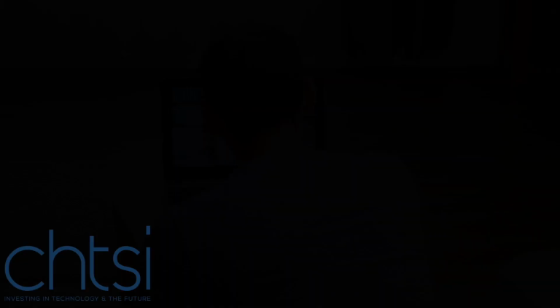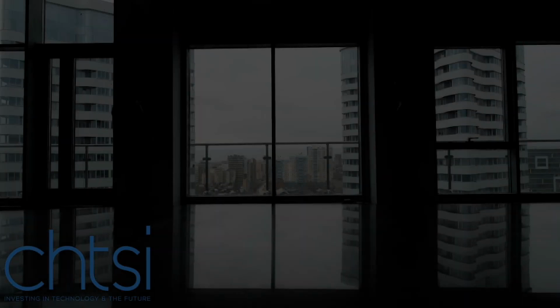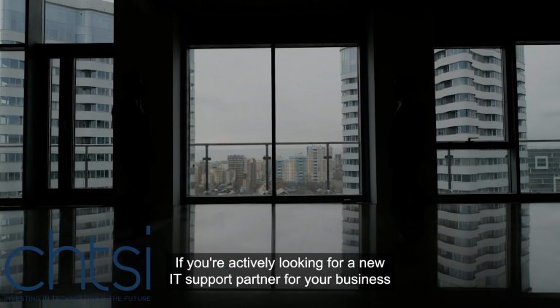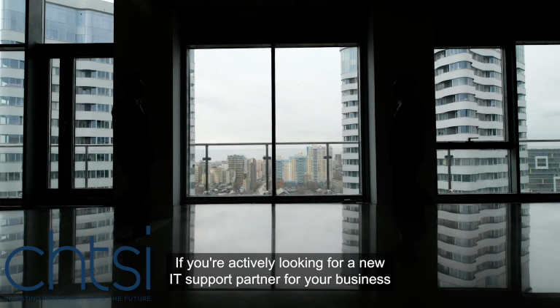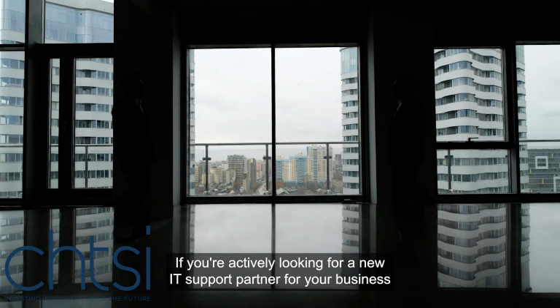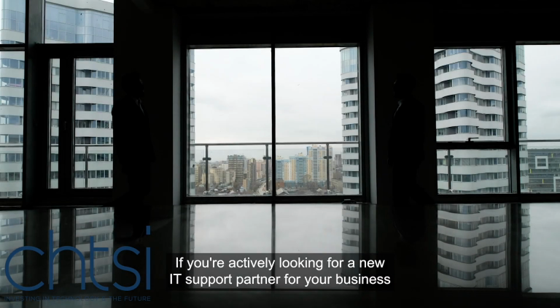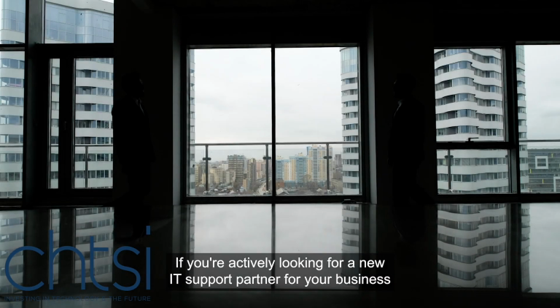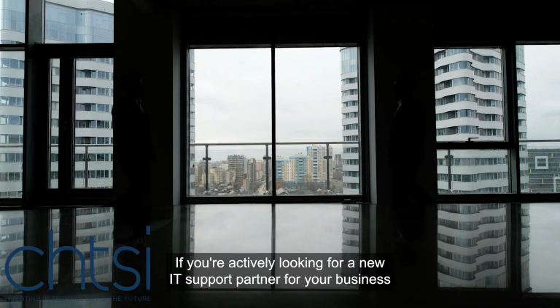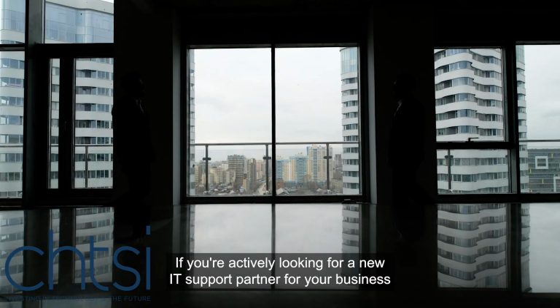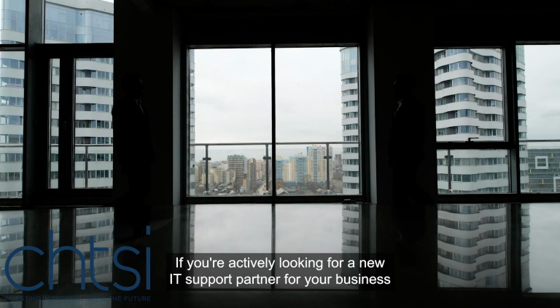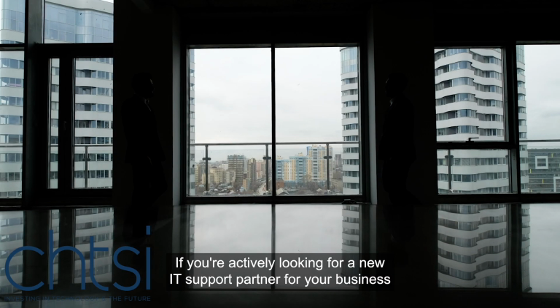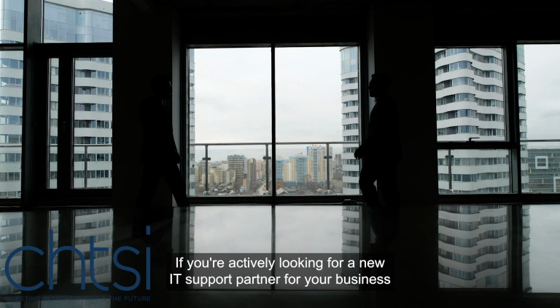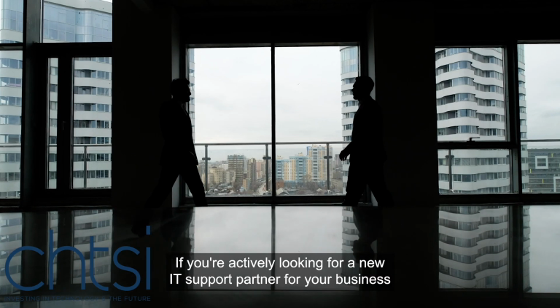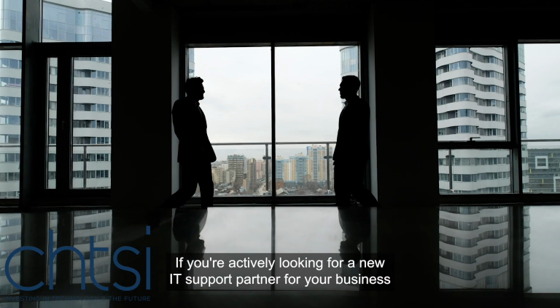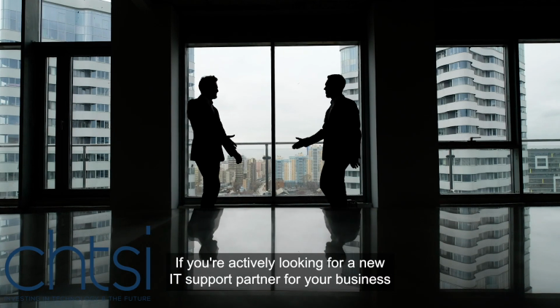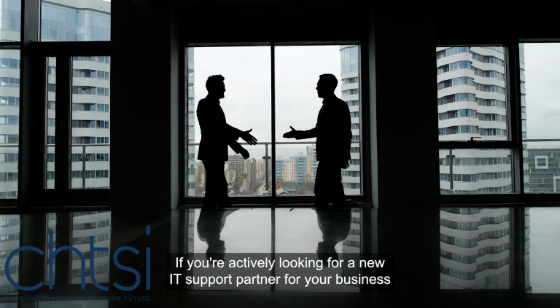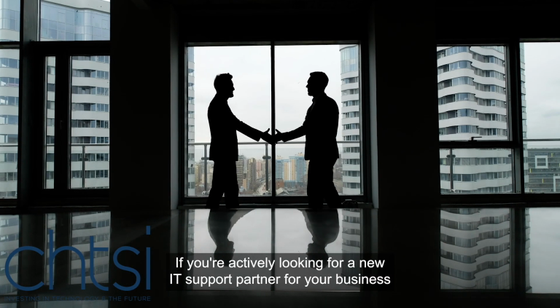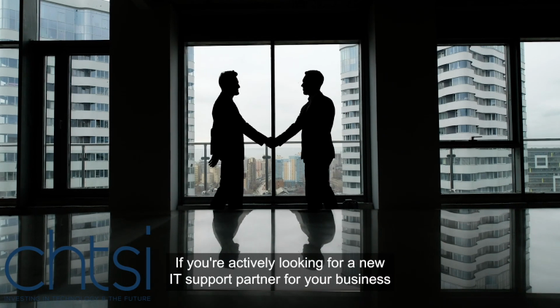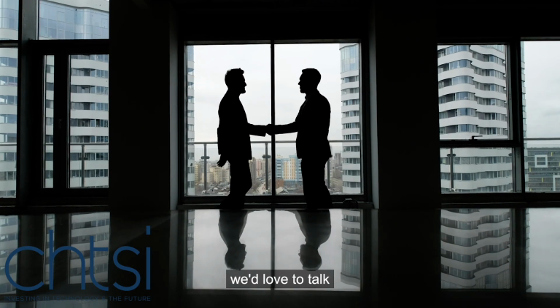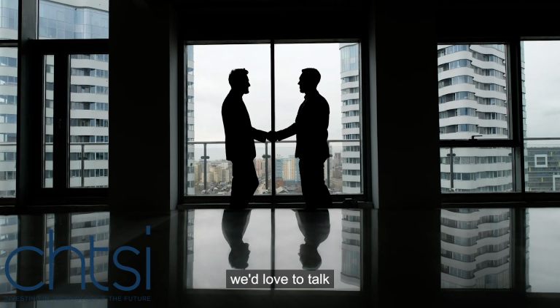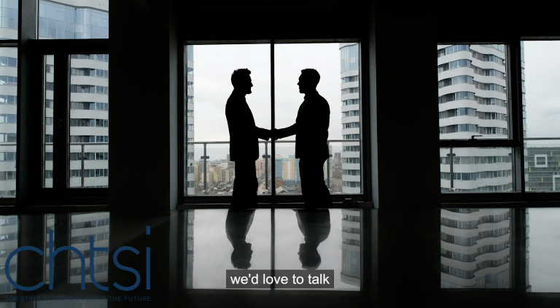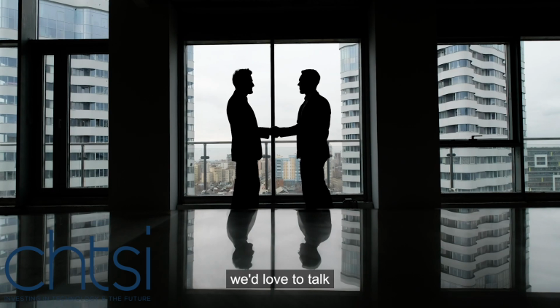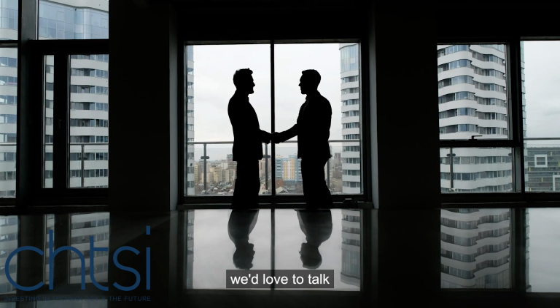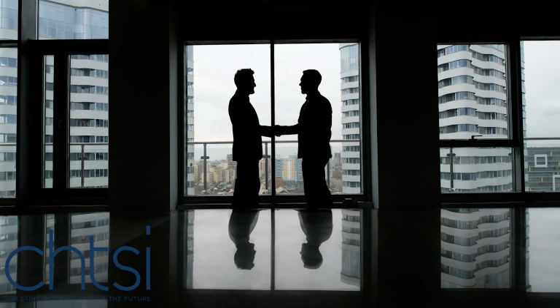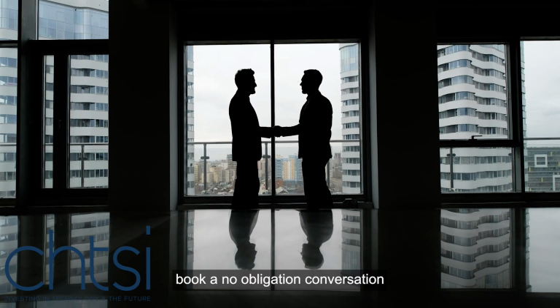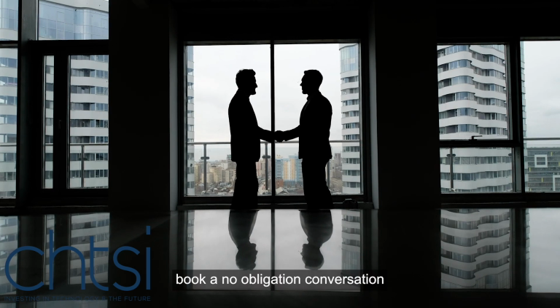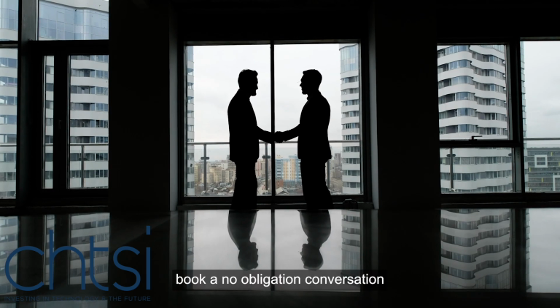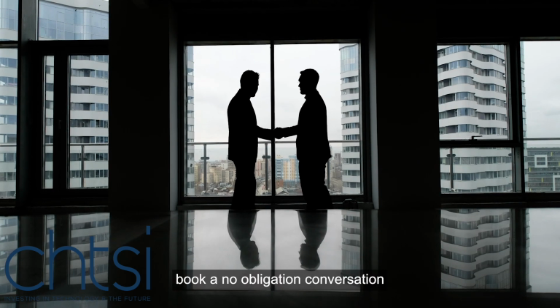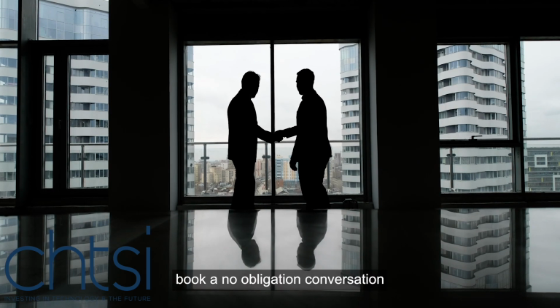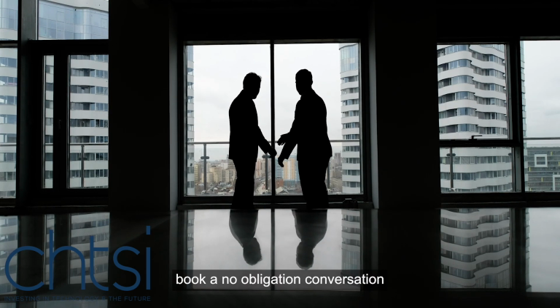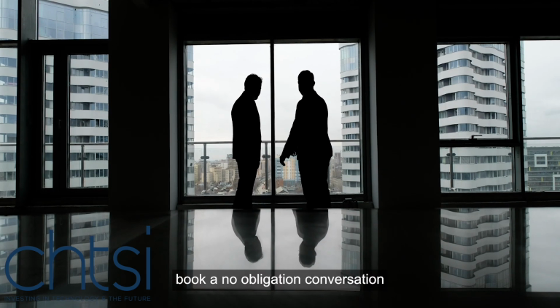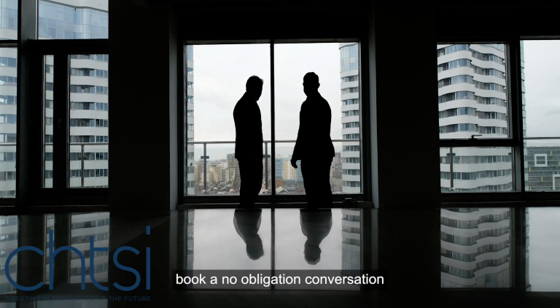If you're actively looking for a new IT support partner for your business, we'd love to talk. Book a no obligation conversation.